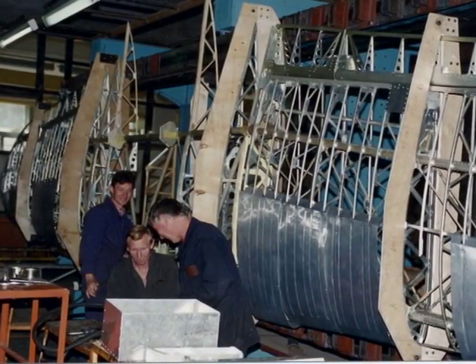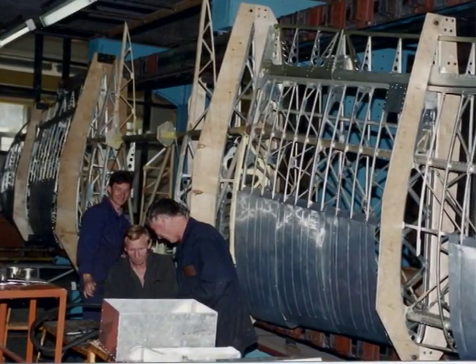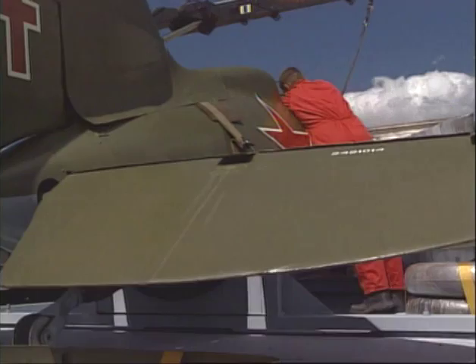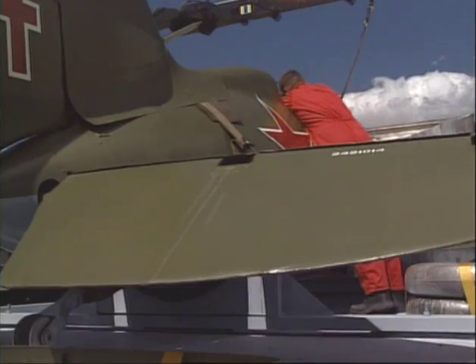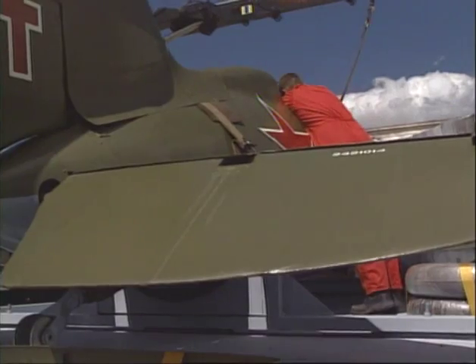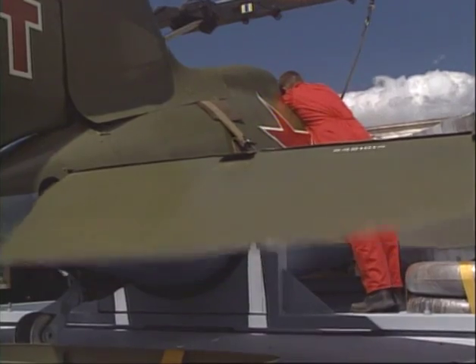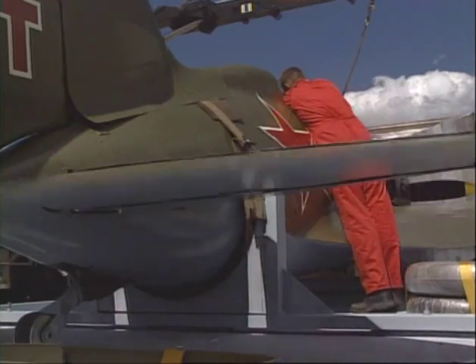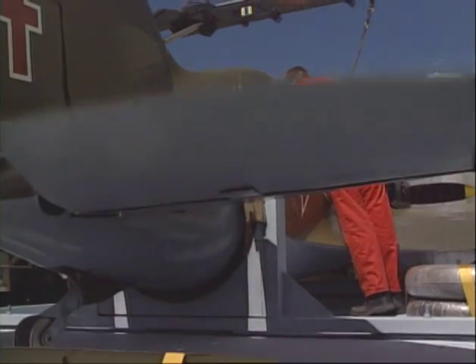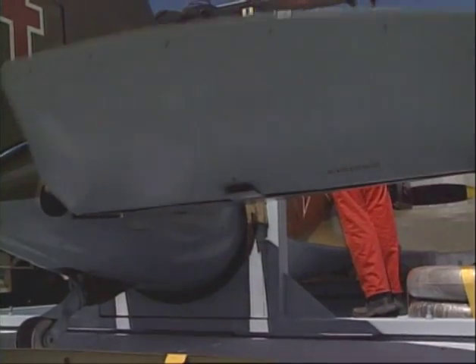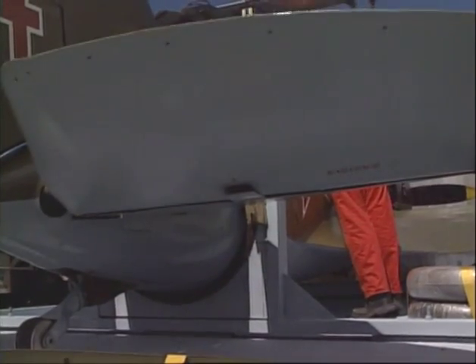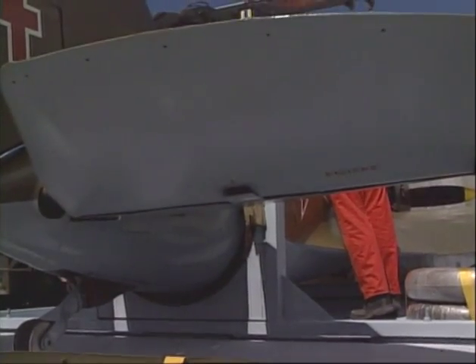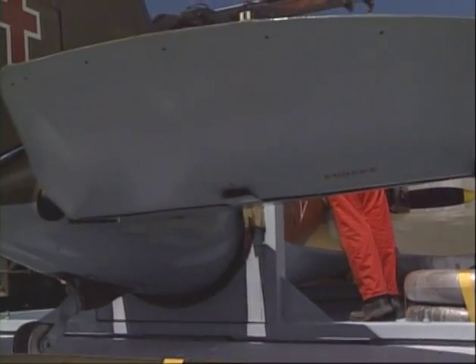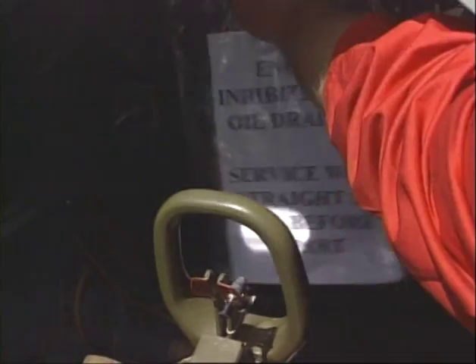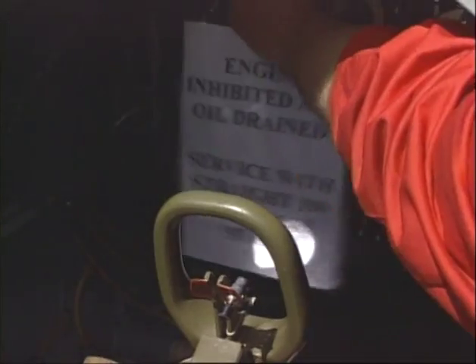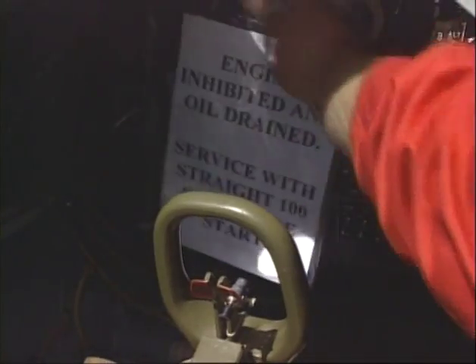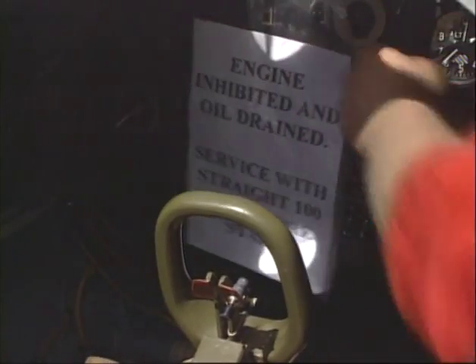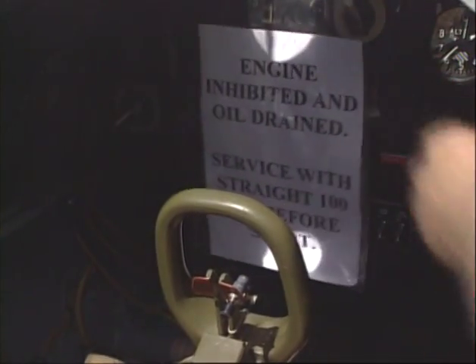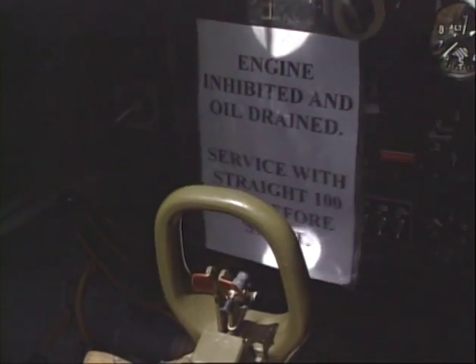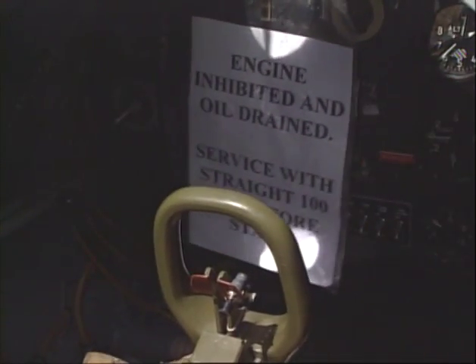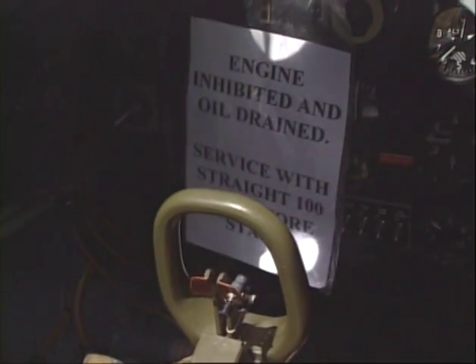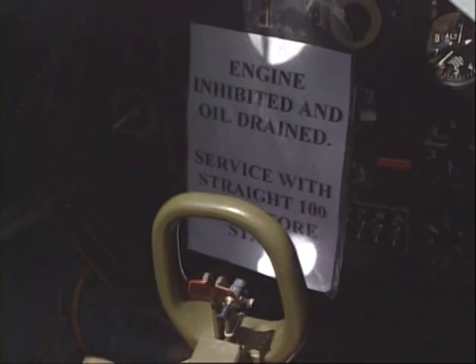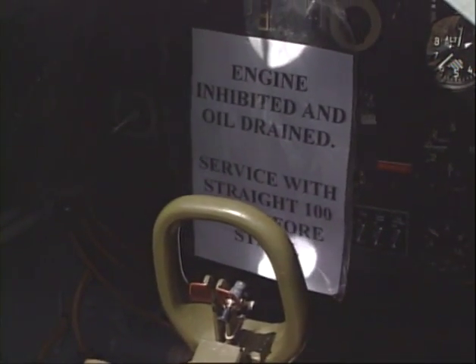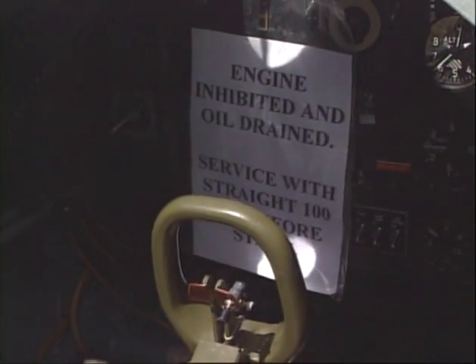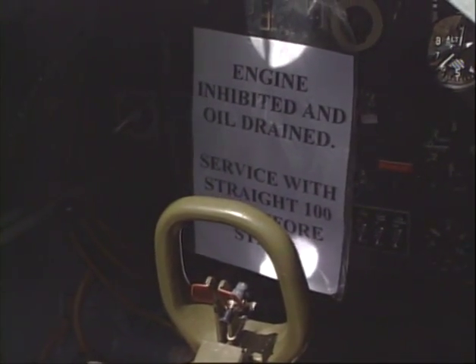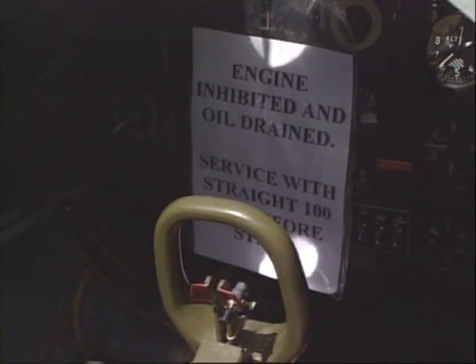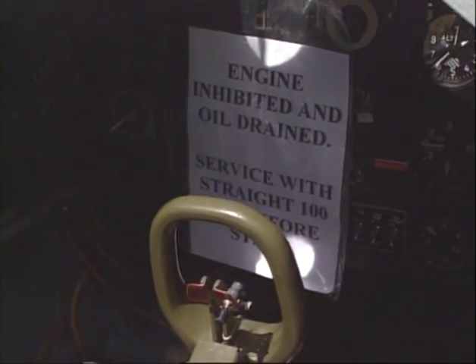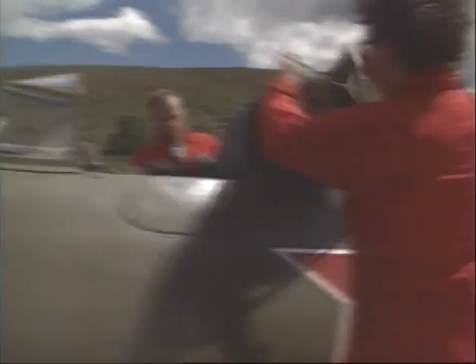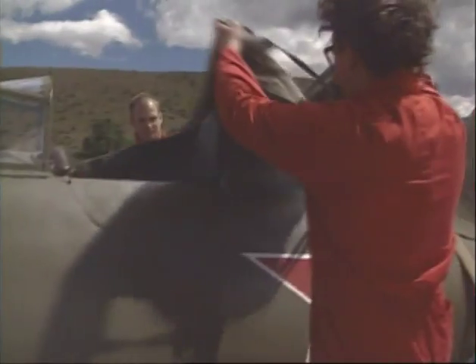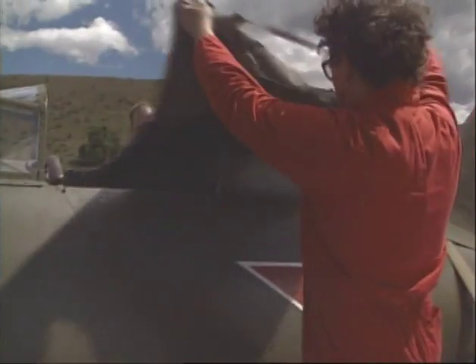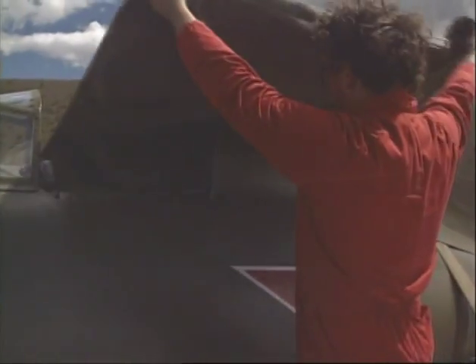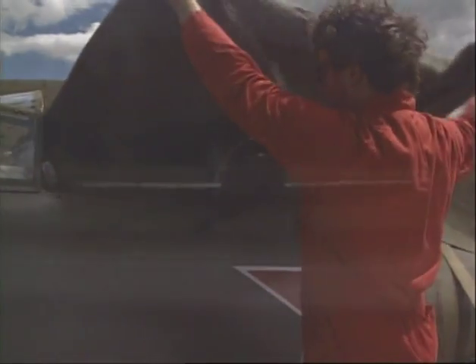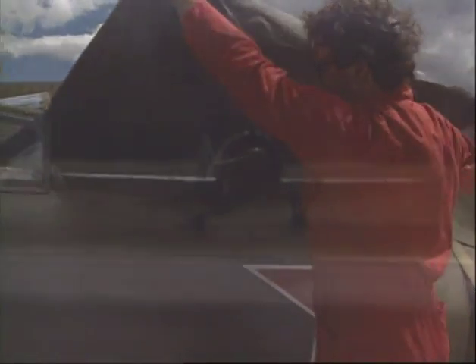As the Russians approved each aircraft, its parts were disassembled, crated, and transported from Siberia to New Zealand.